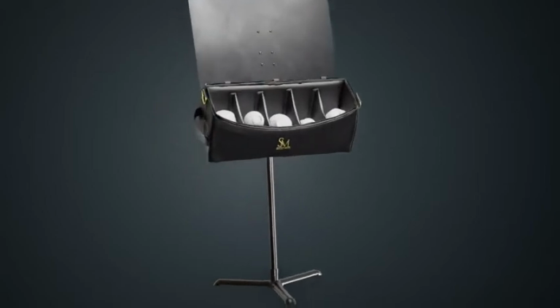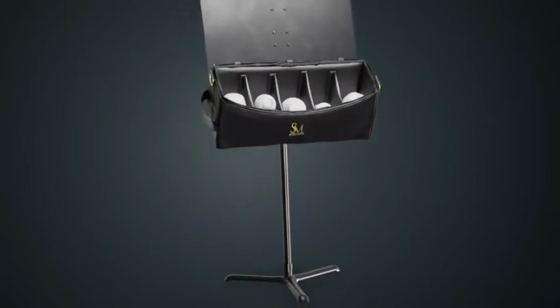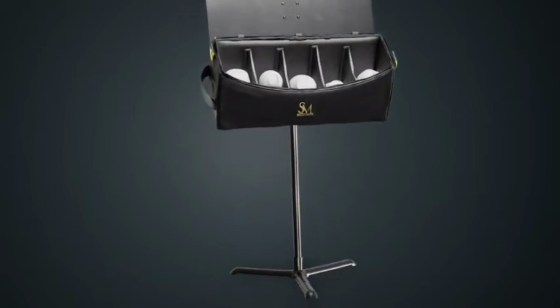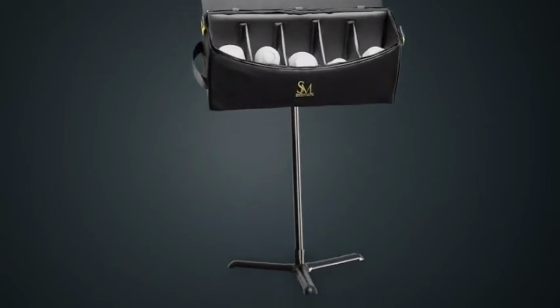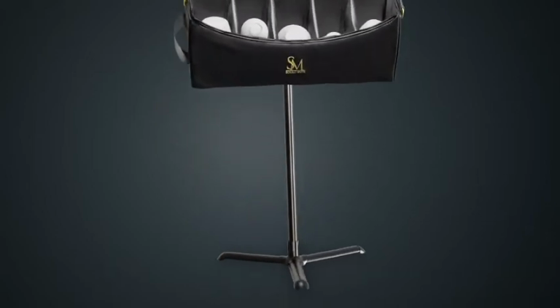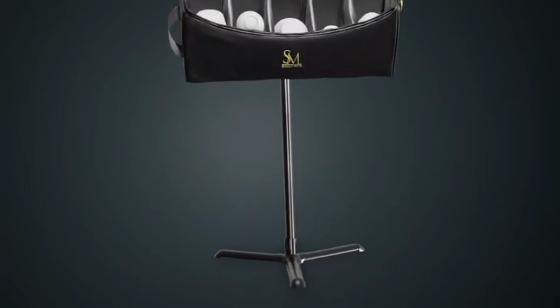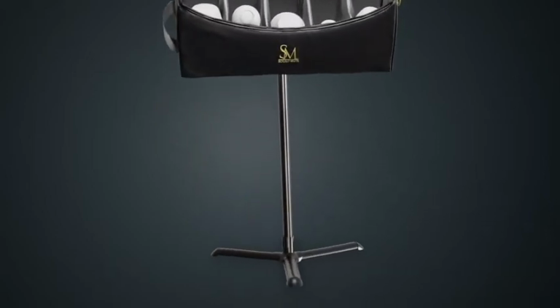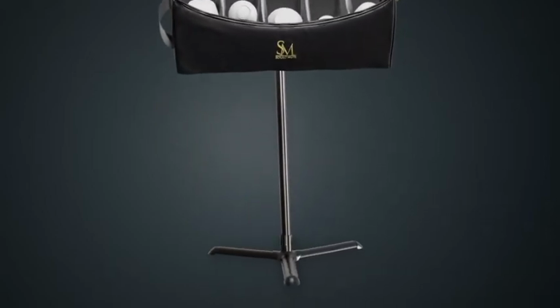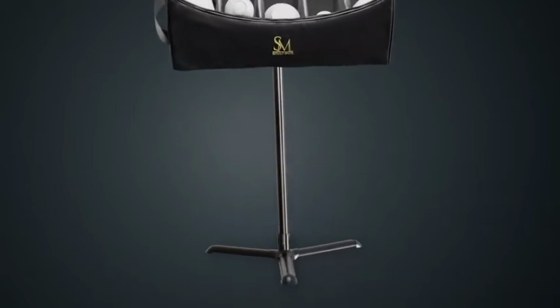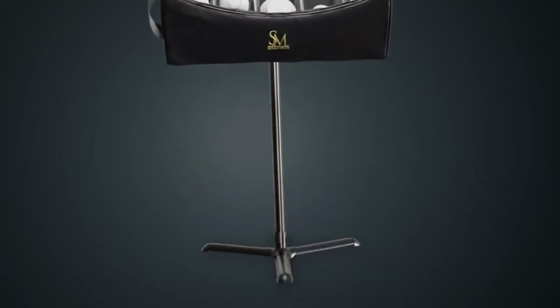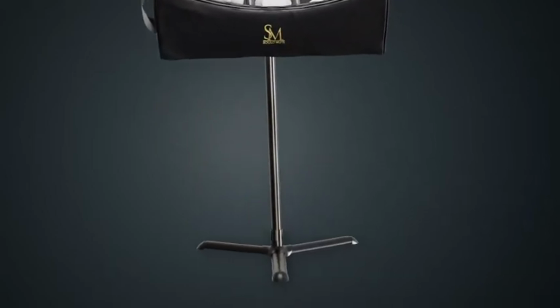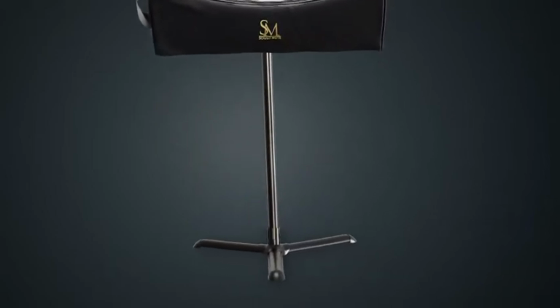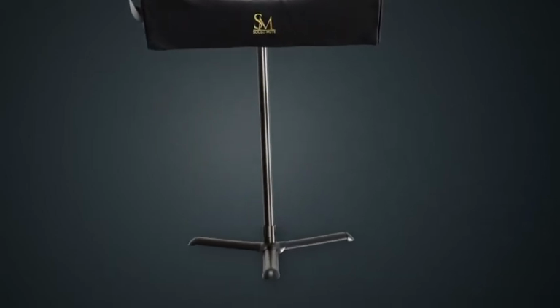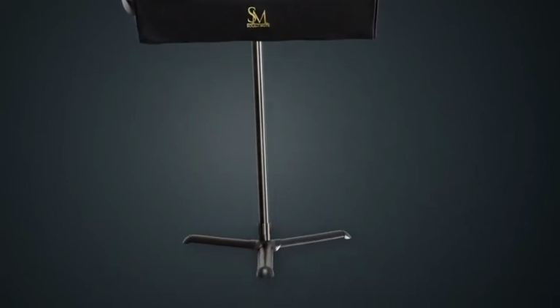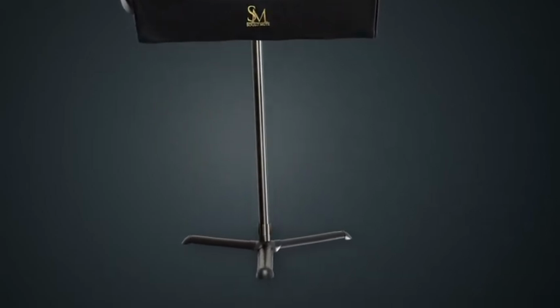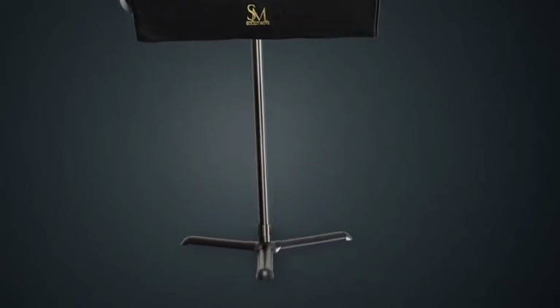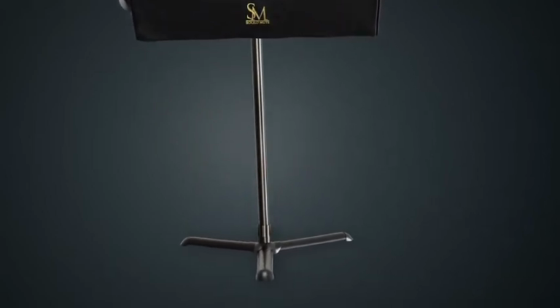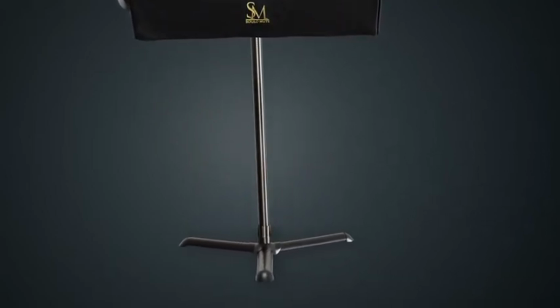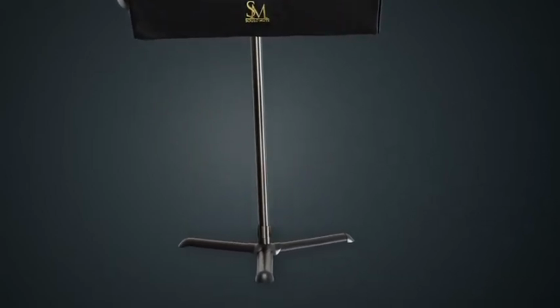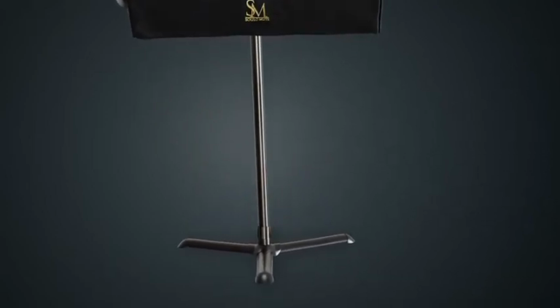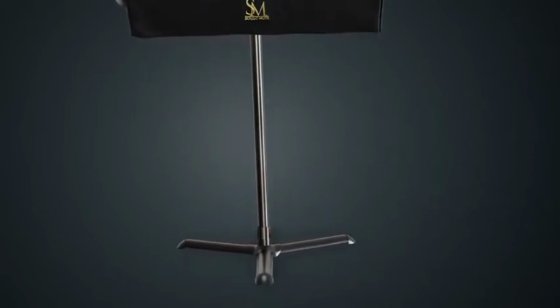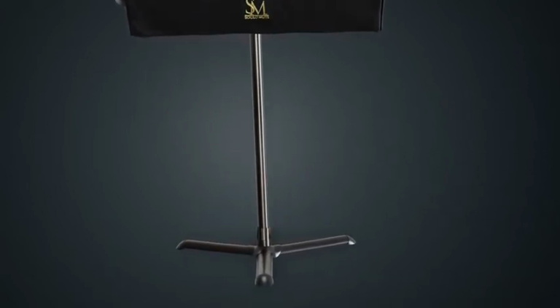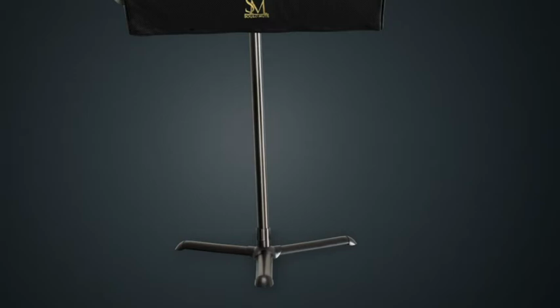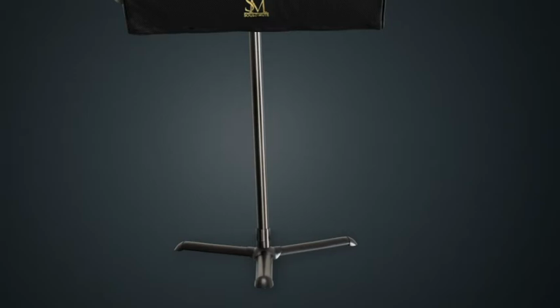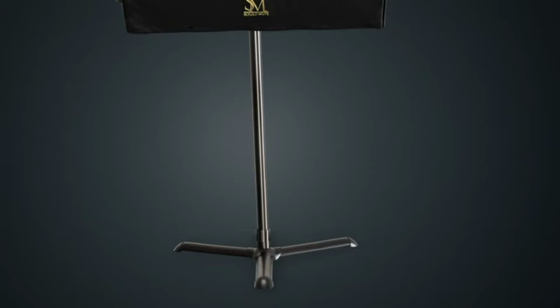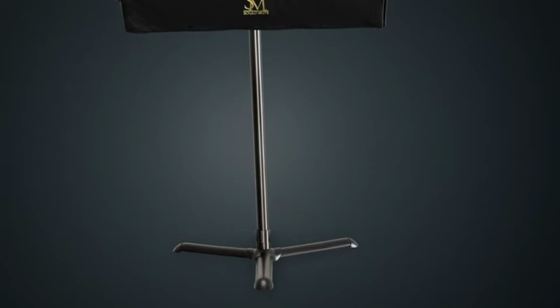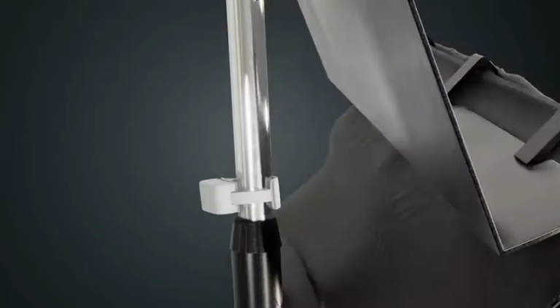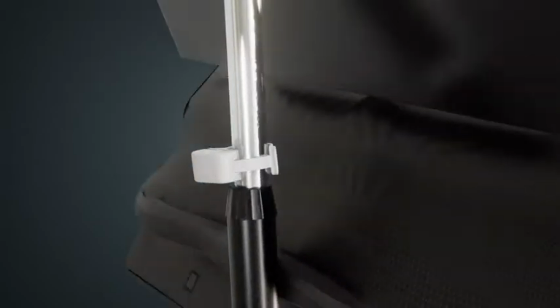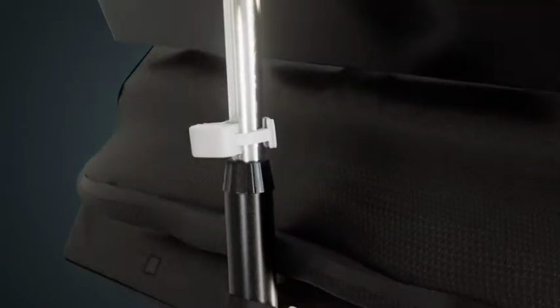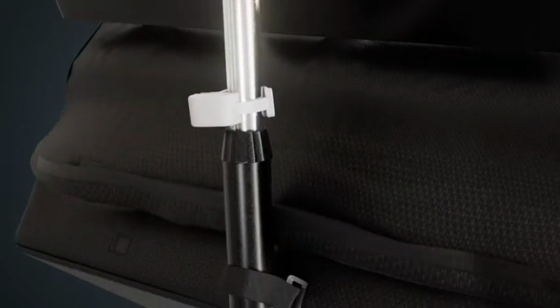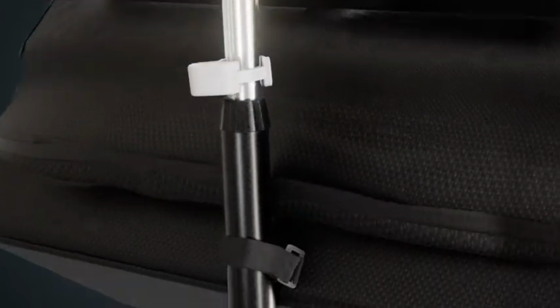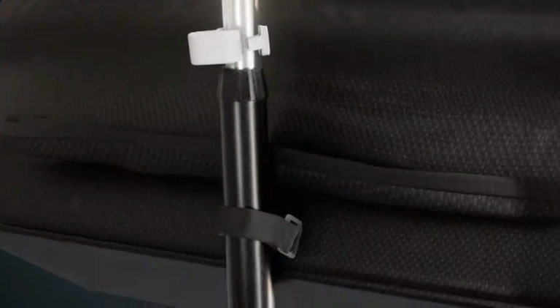We recommend aligning one of the music stand feet with the Solo Mute logo on the front of the bag to evenly distribute the weight.